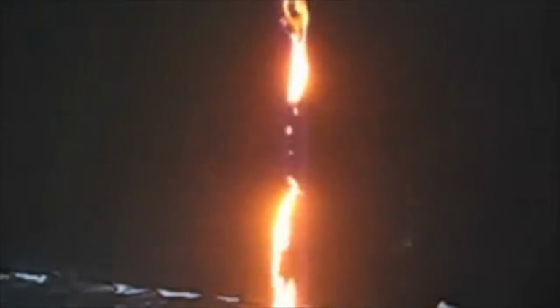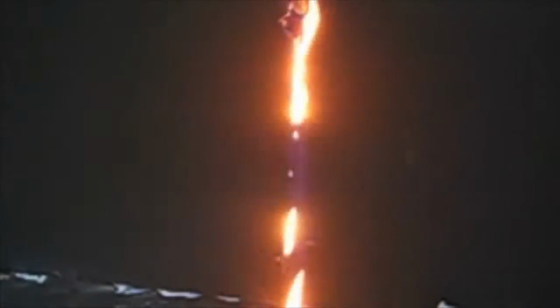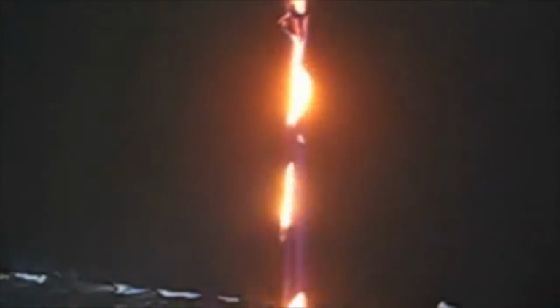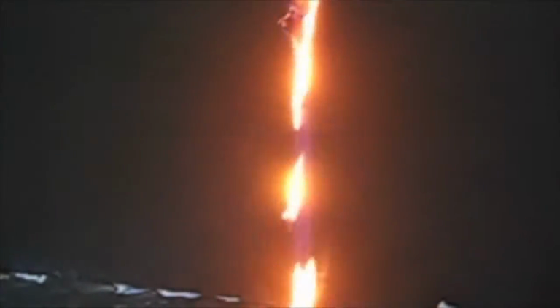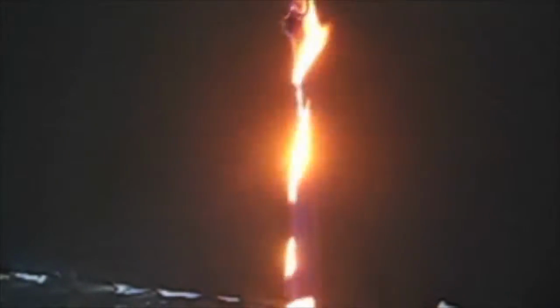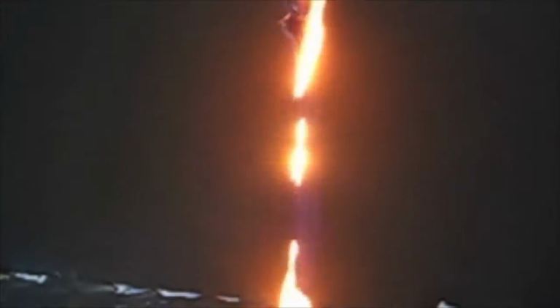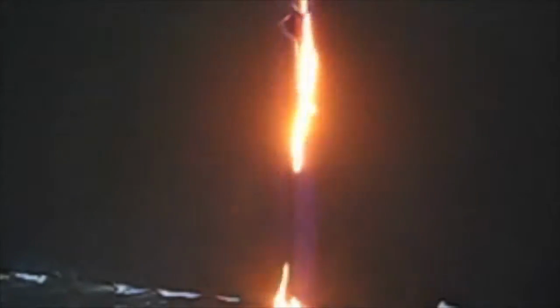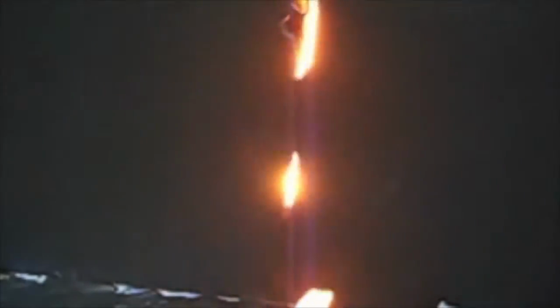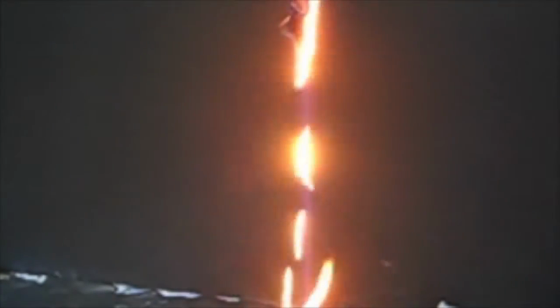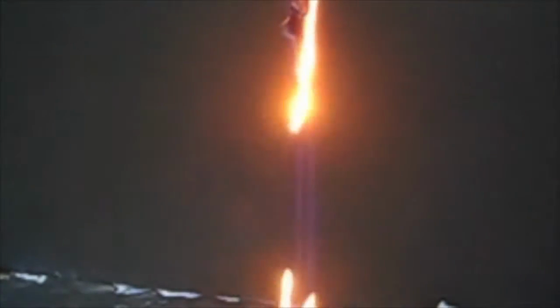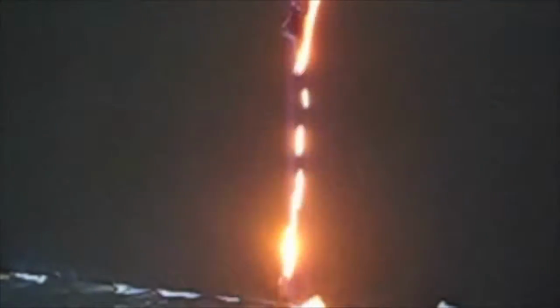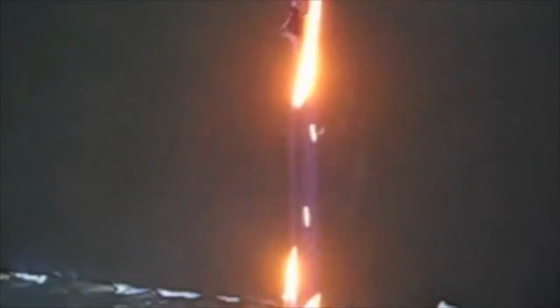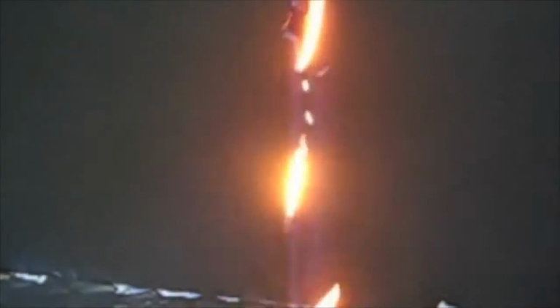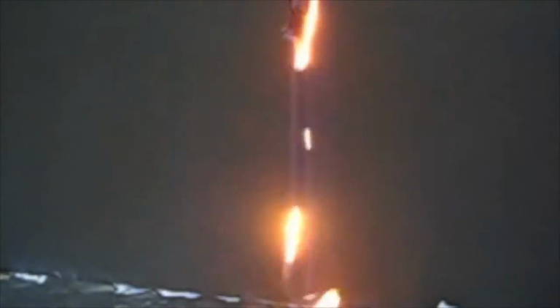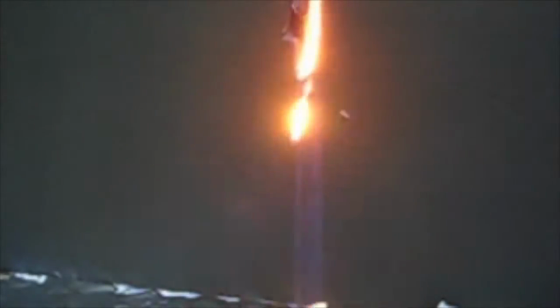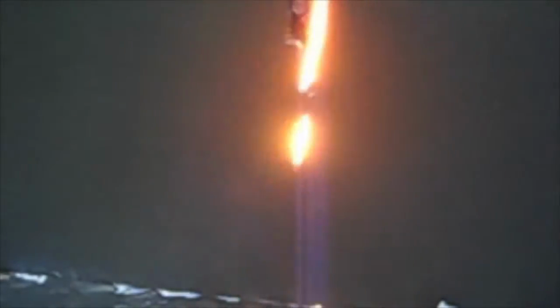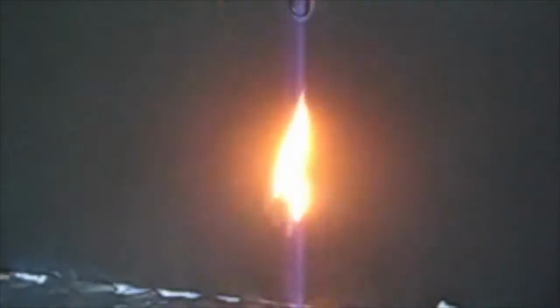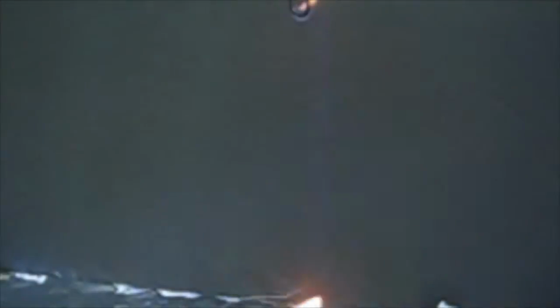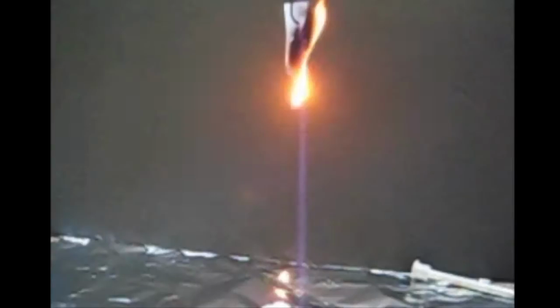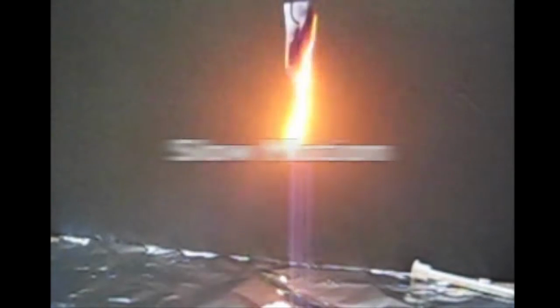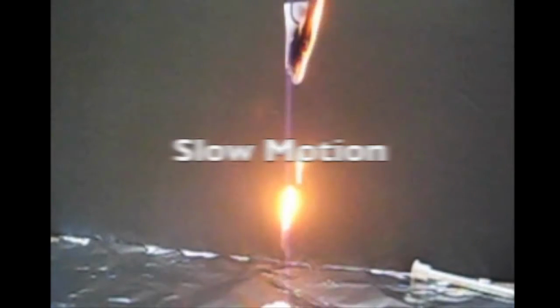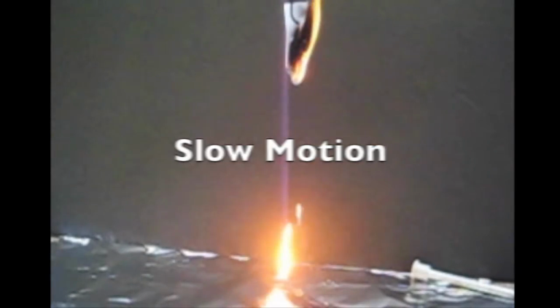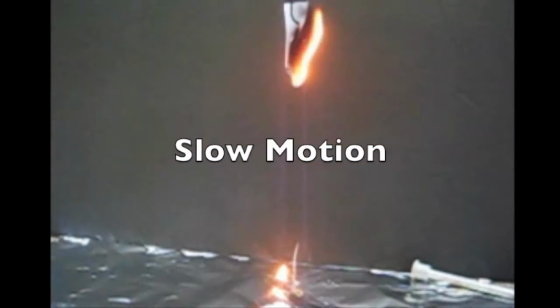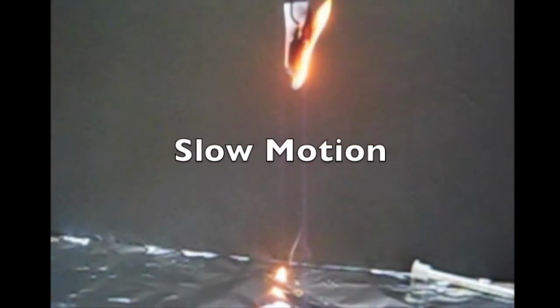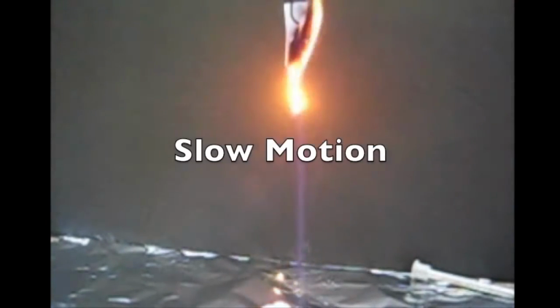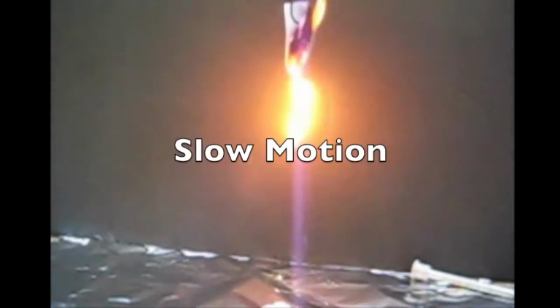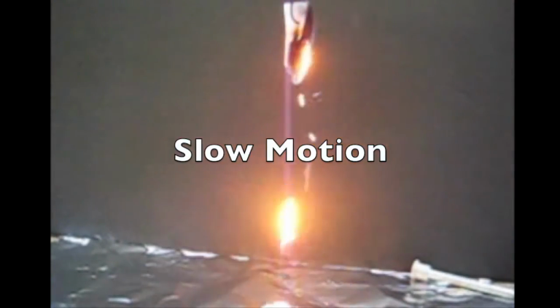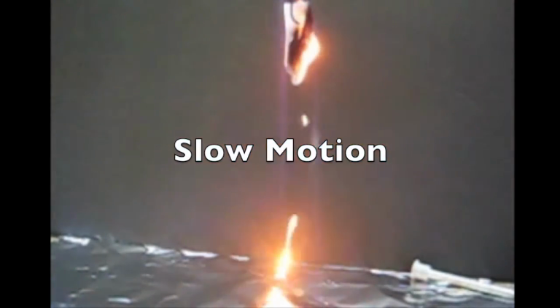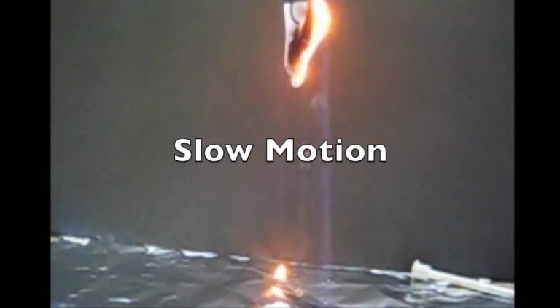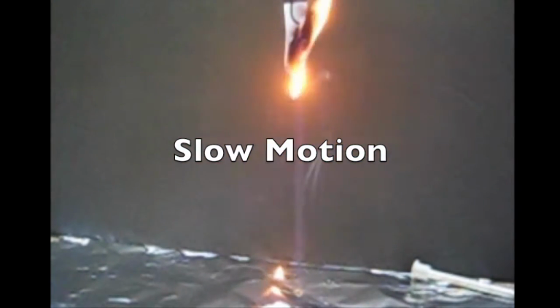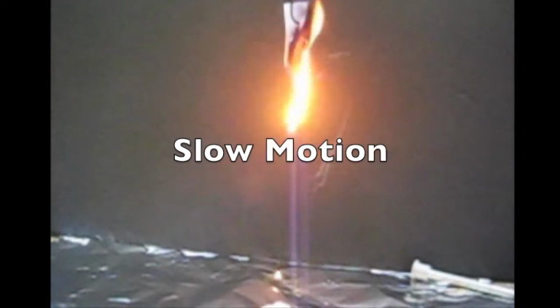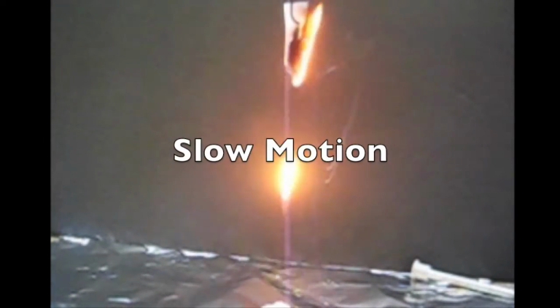The fire rain is quite impressive from even one strip of plastic. Here's the slow motion, which looks pretty cool.